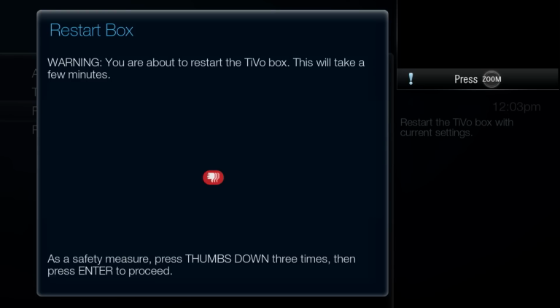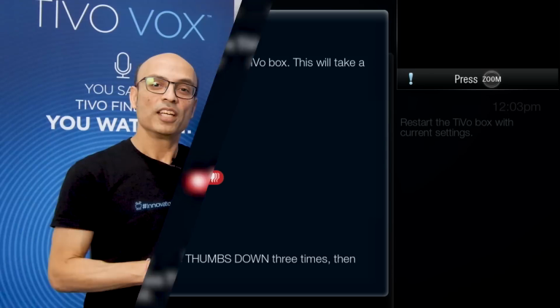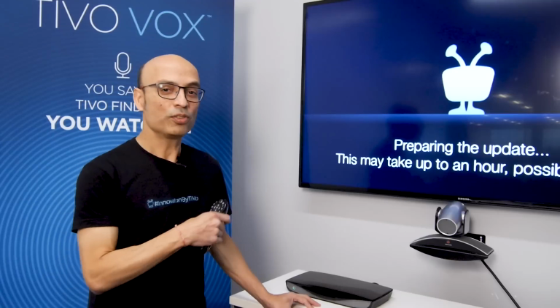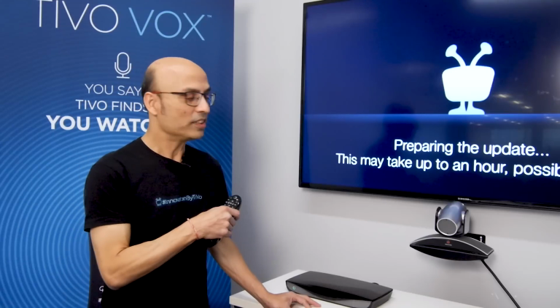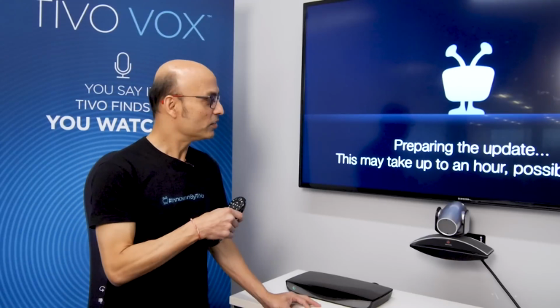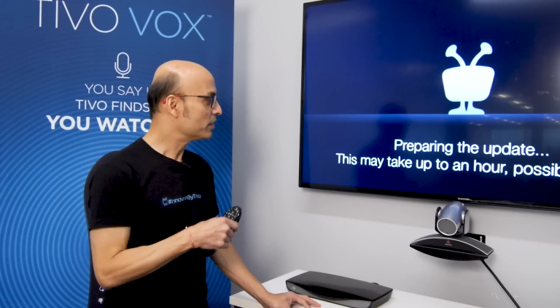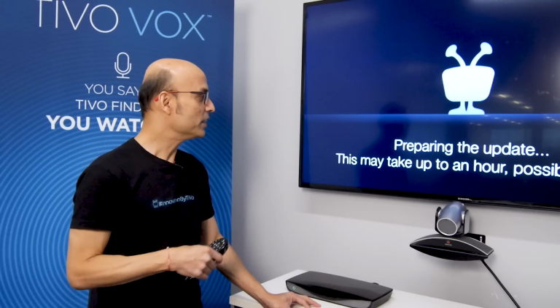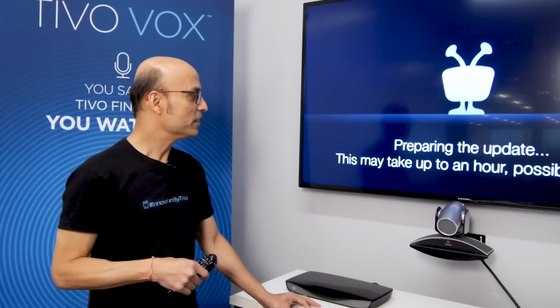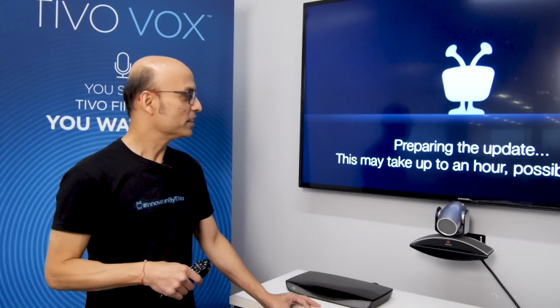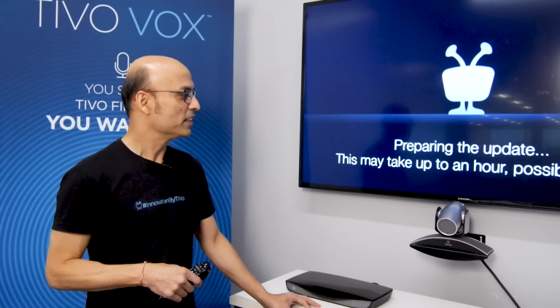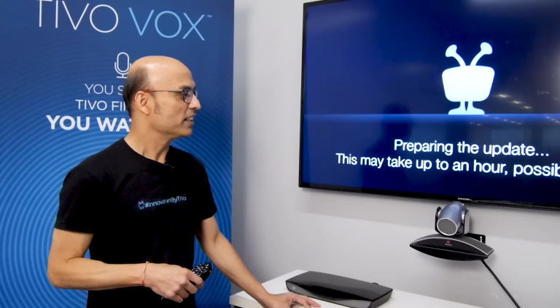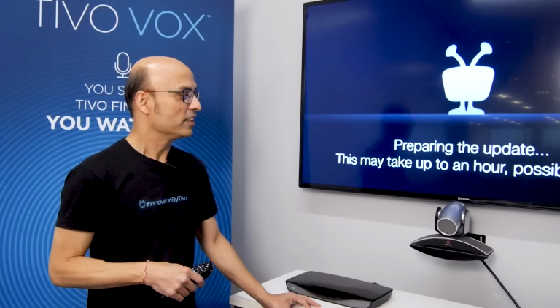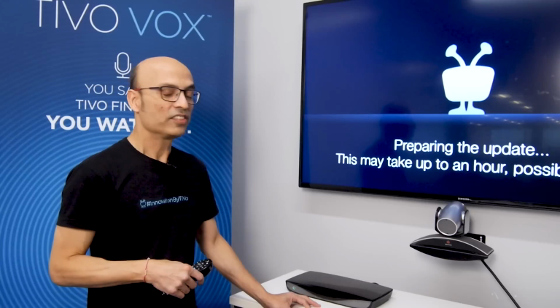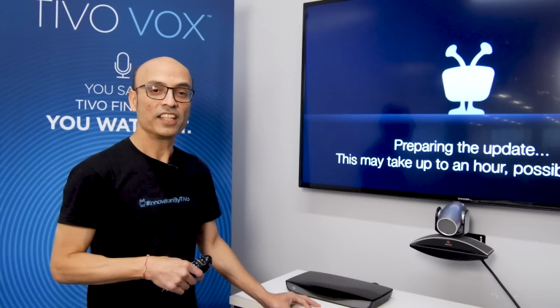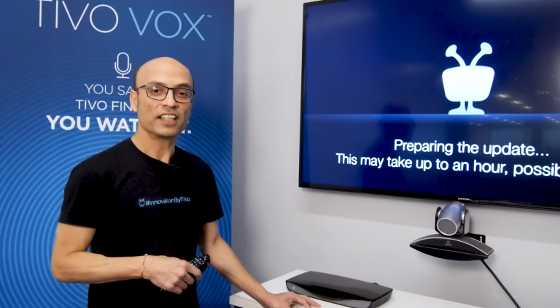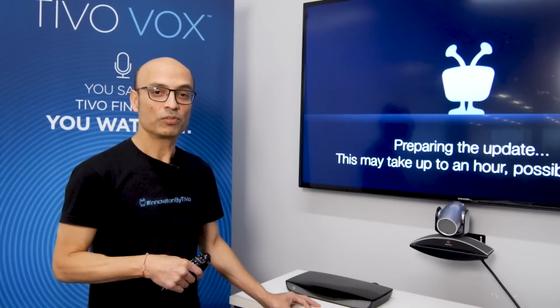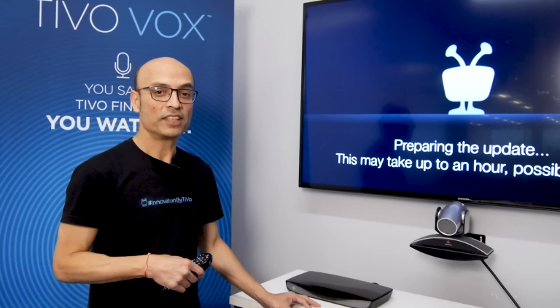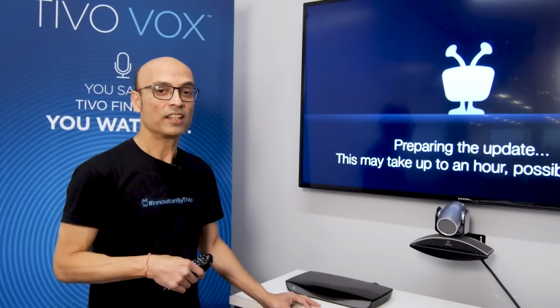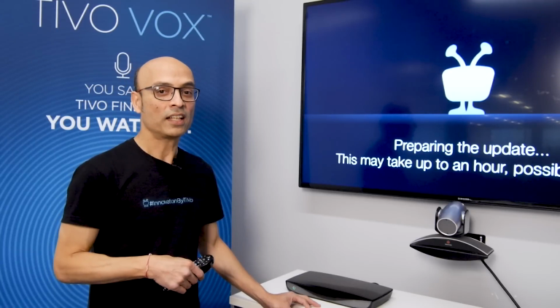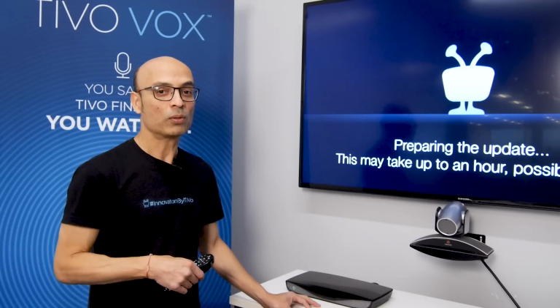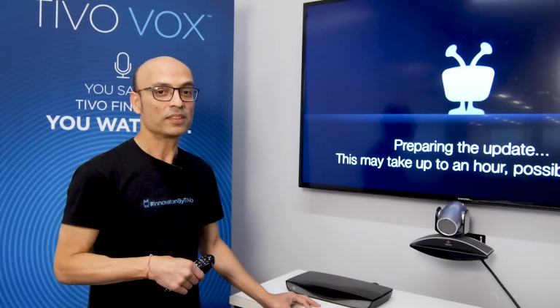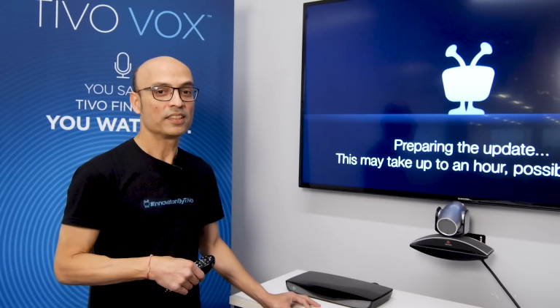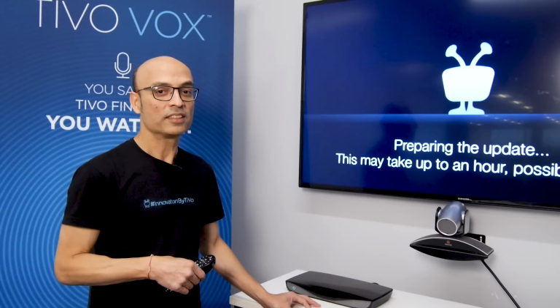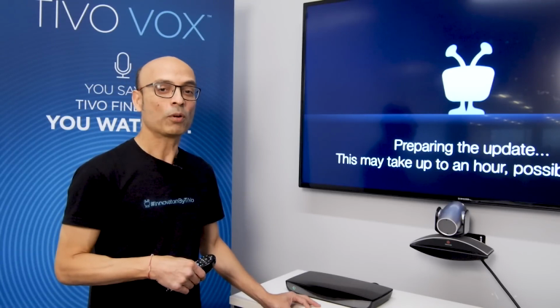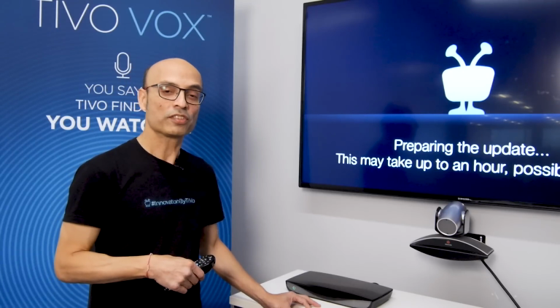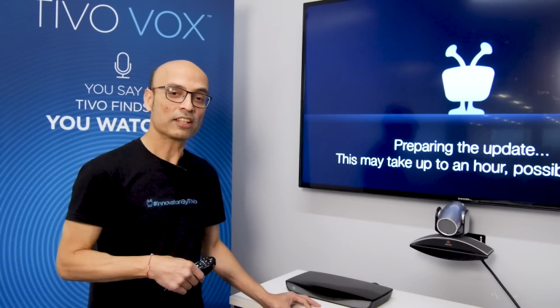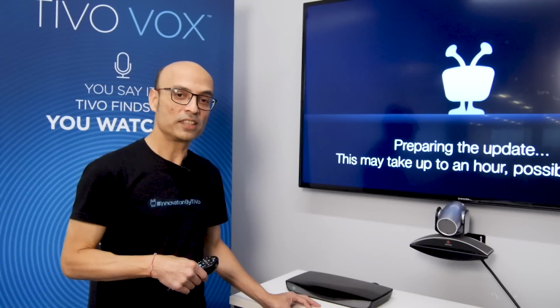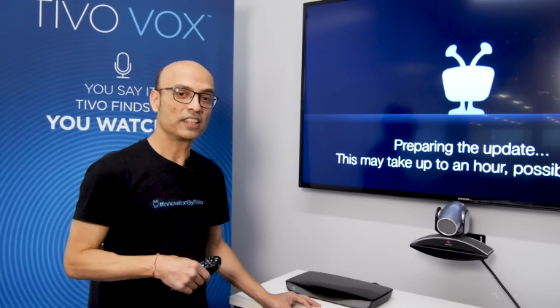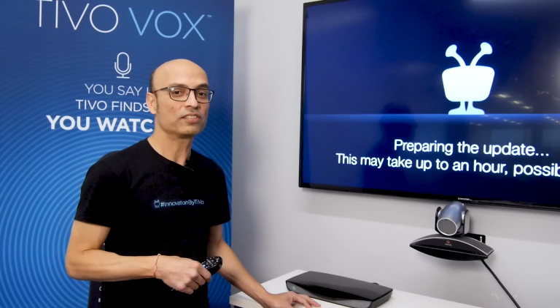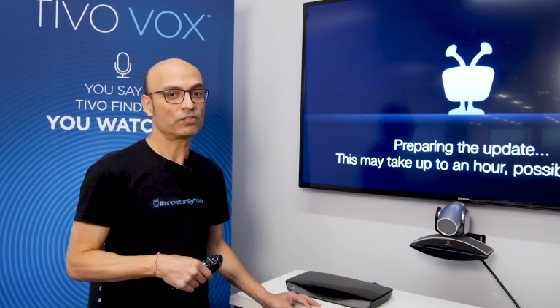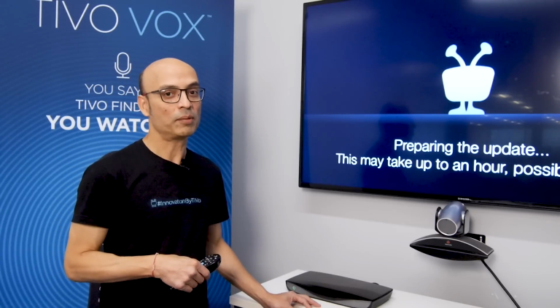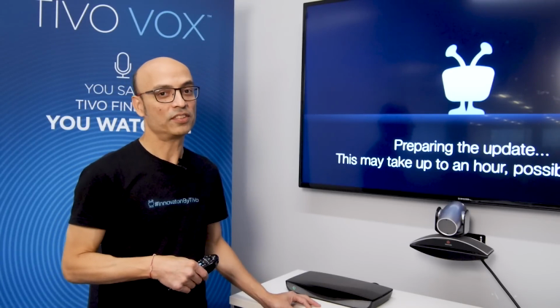If you see the screen saying that it will take an hour, the process actually takes just five minutes.